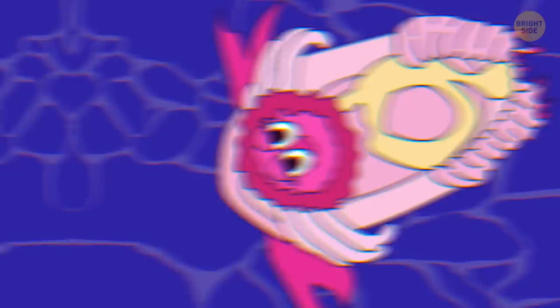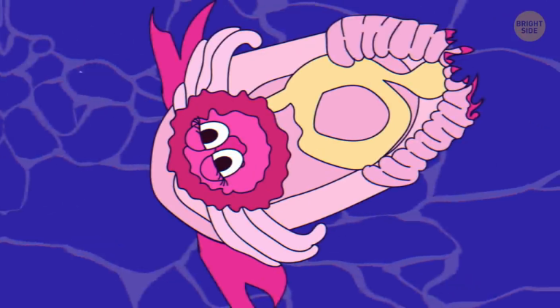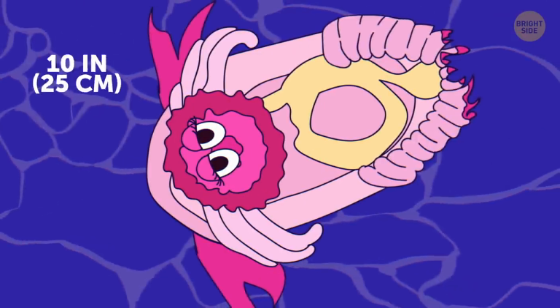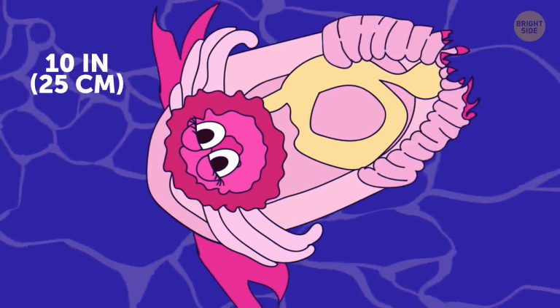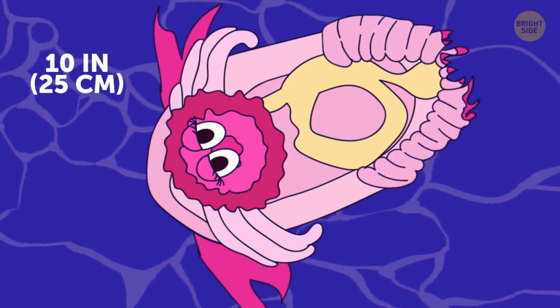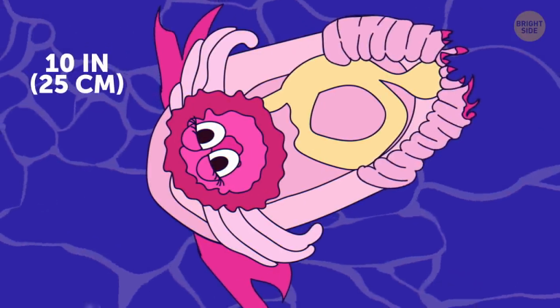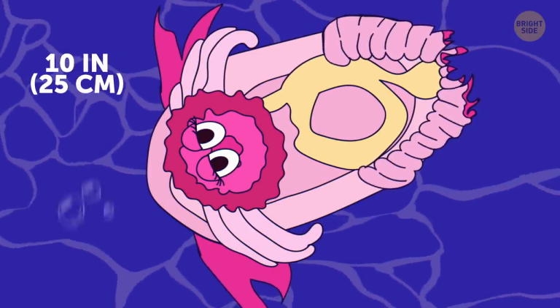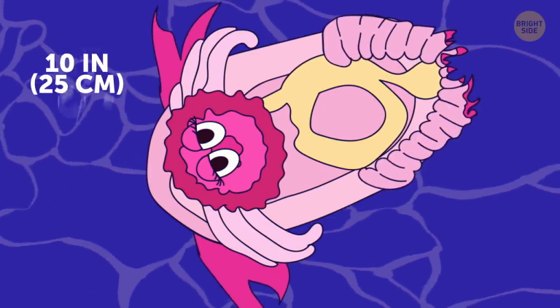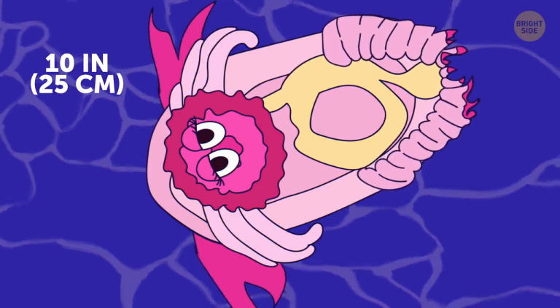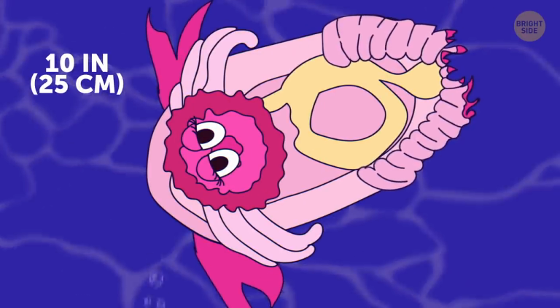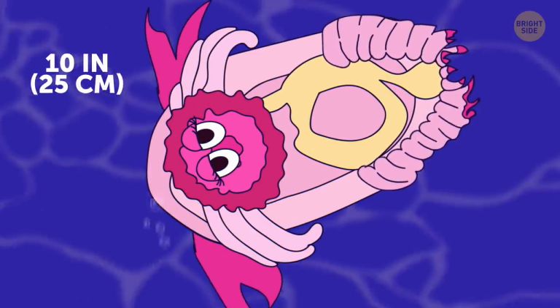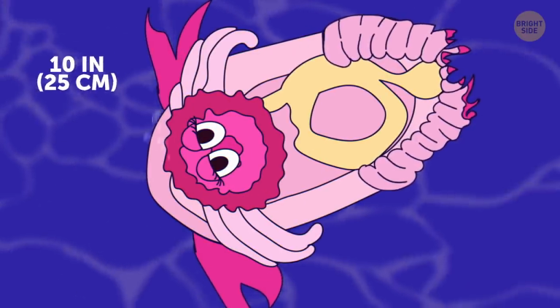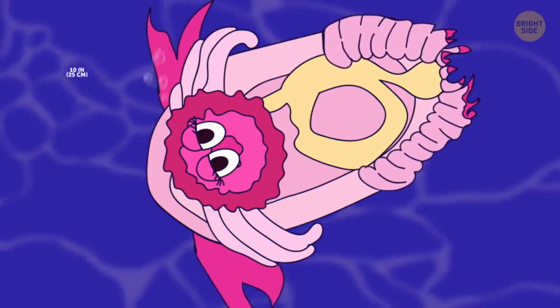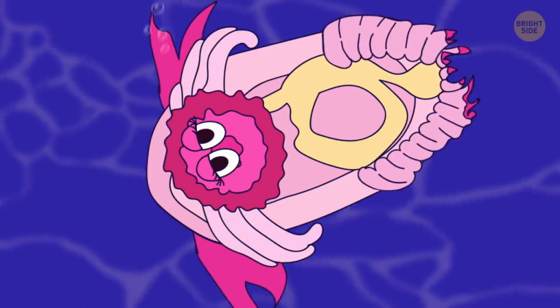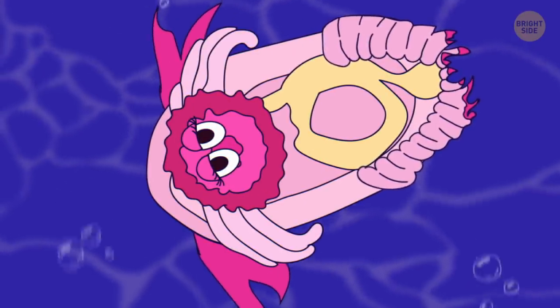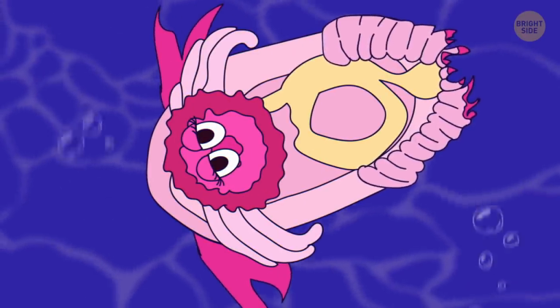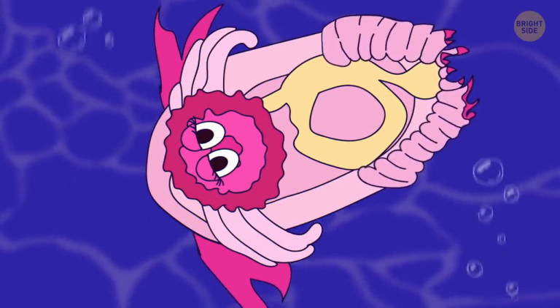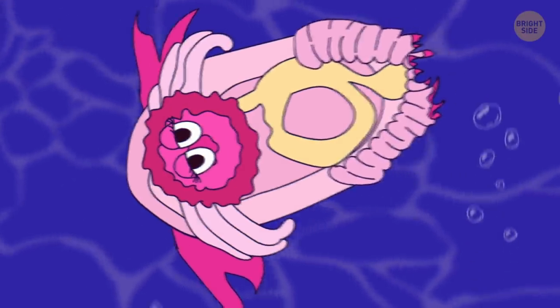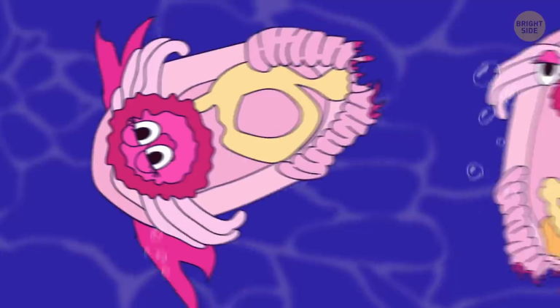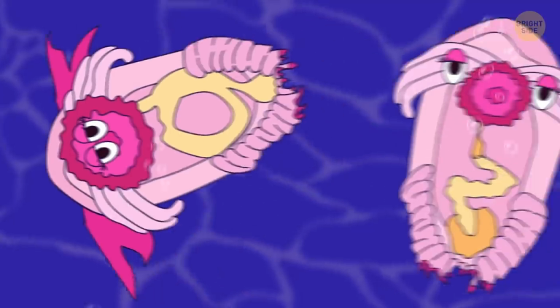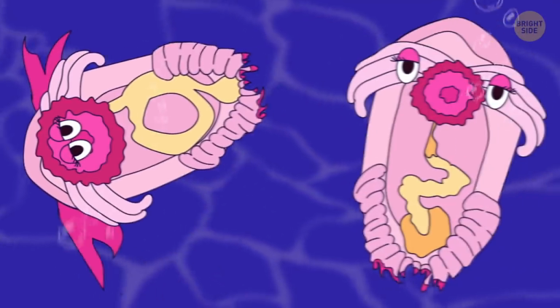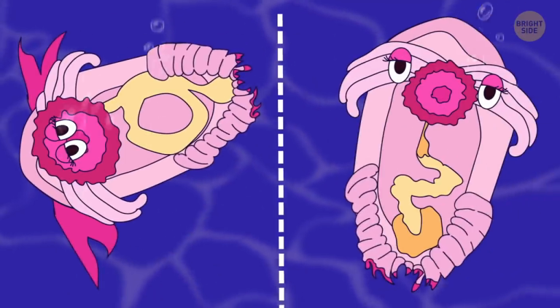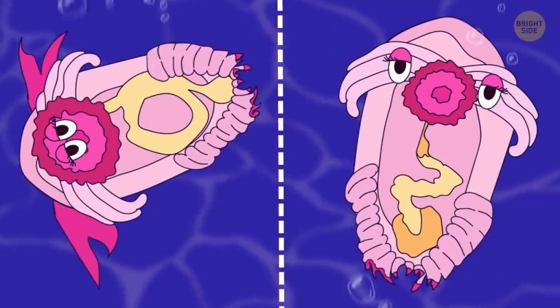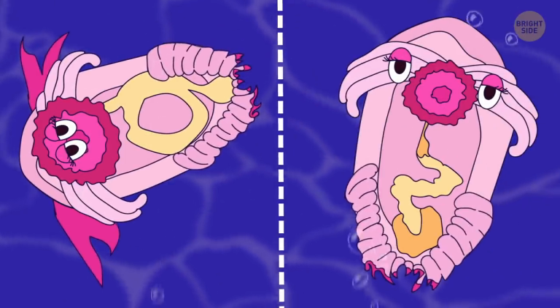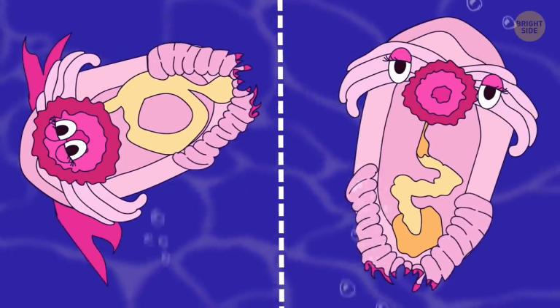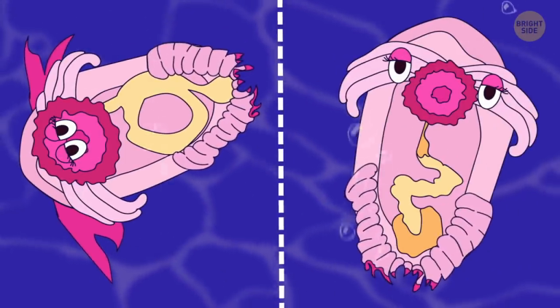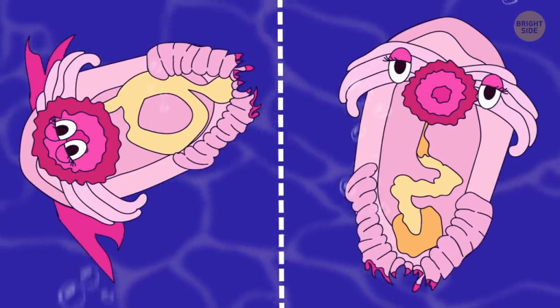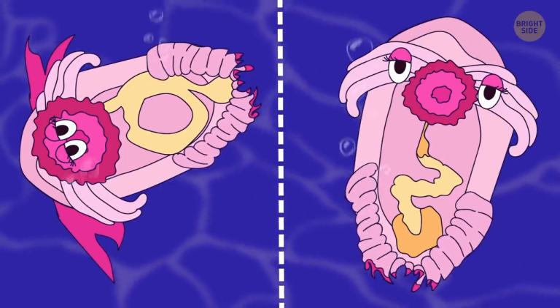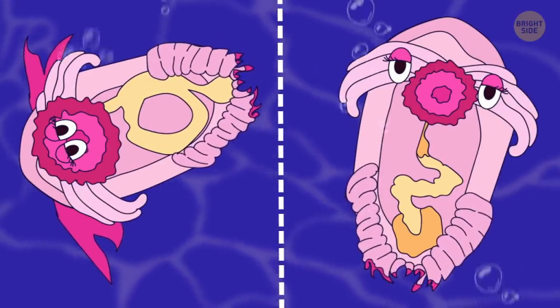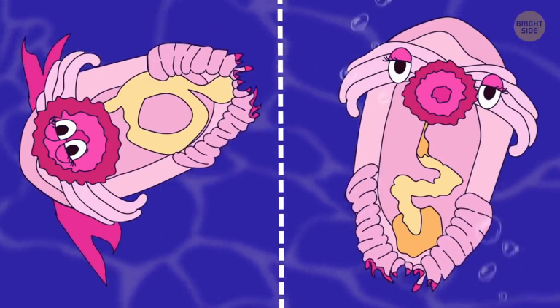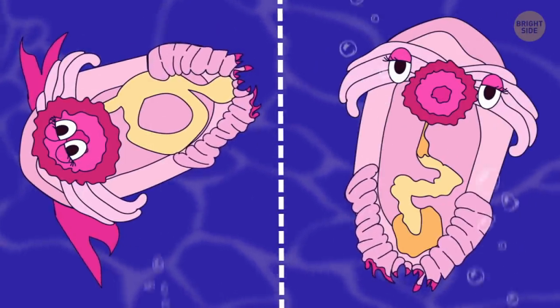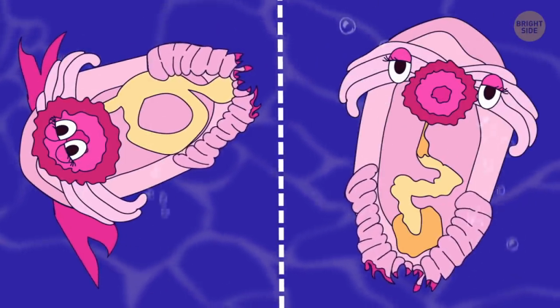Pink sea-through fantasia has a romantic name, and for a reason — its body is absolutely translucent.